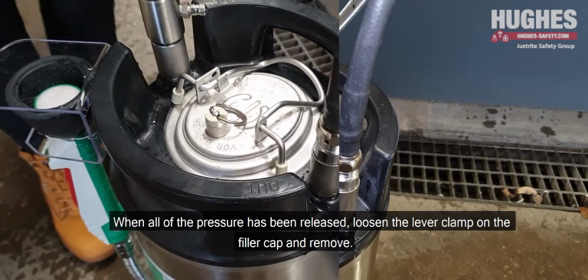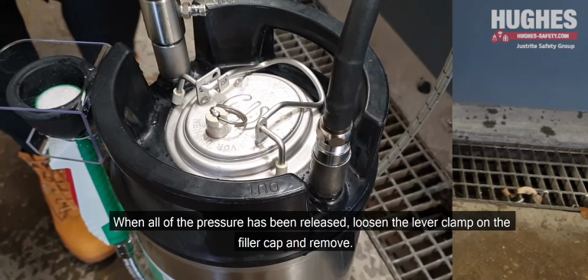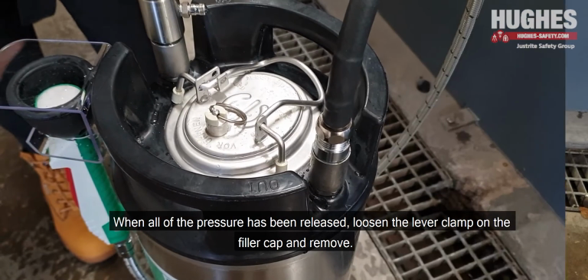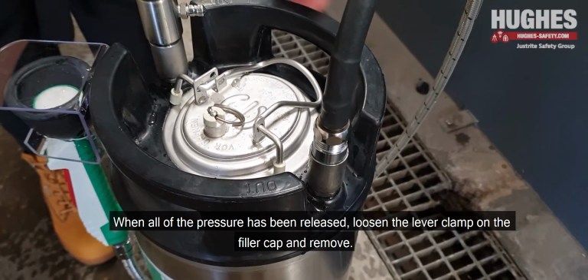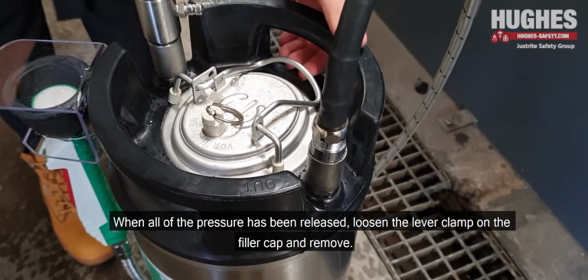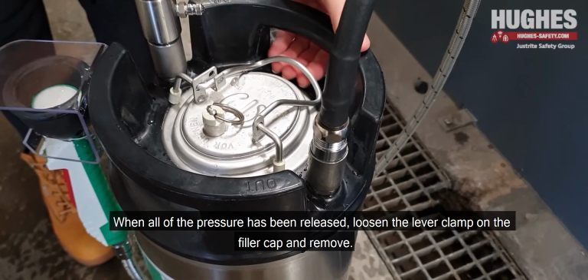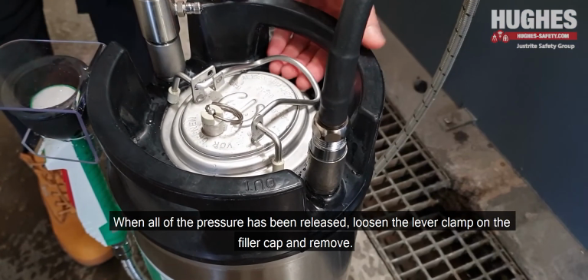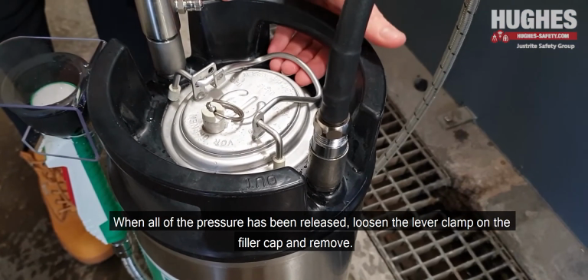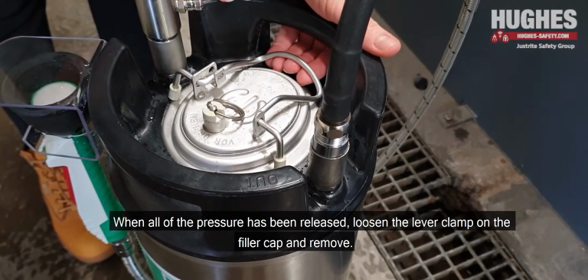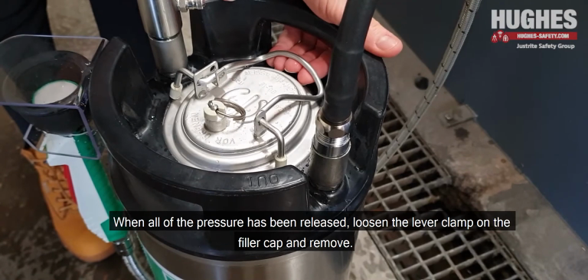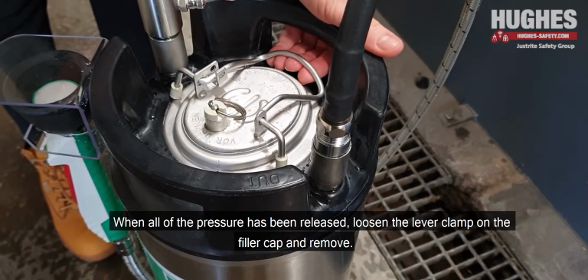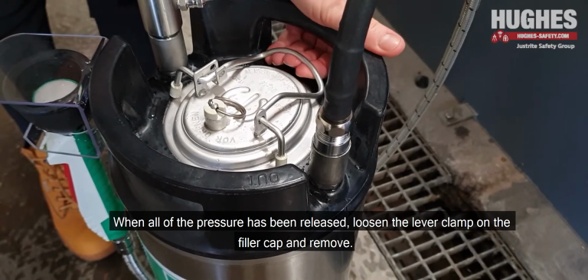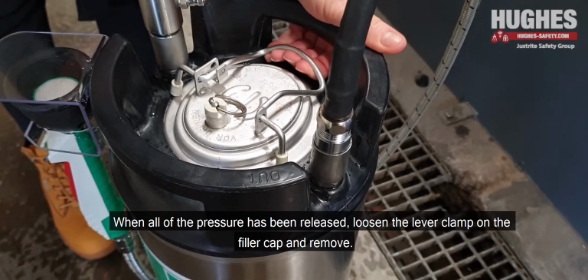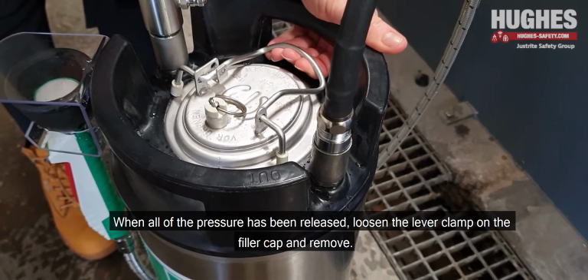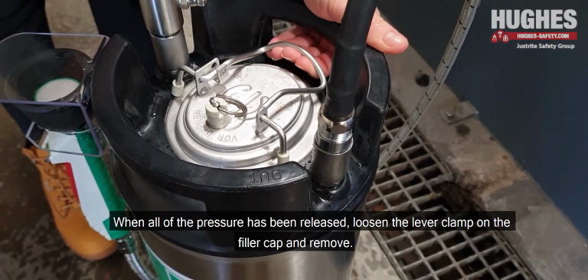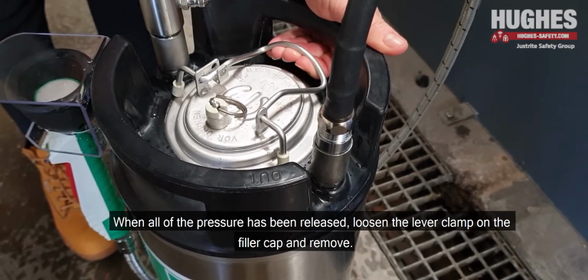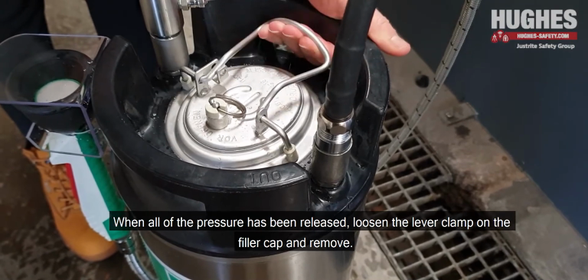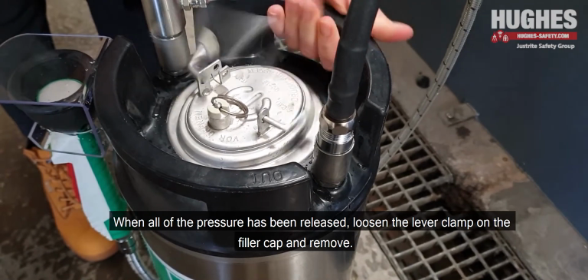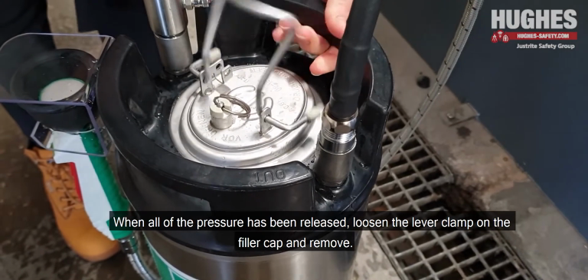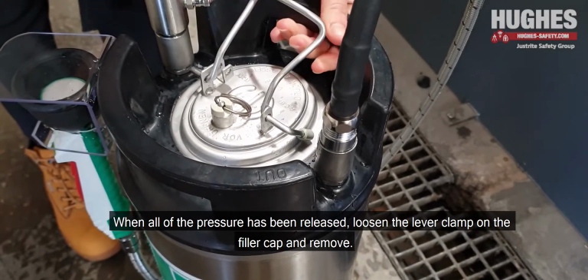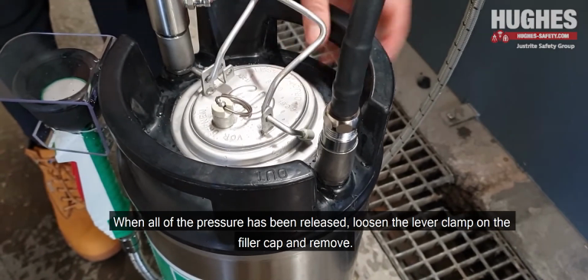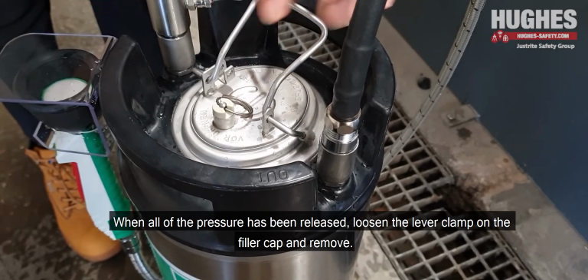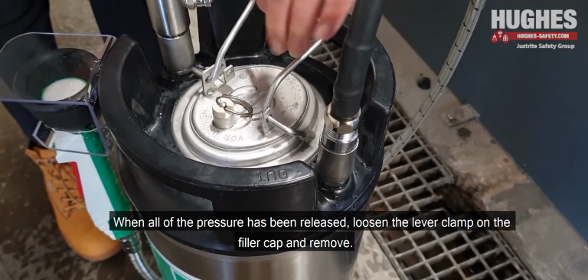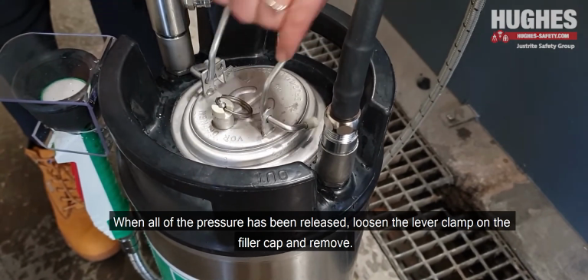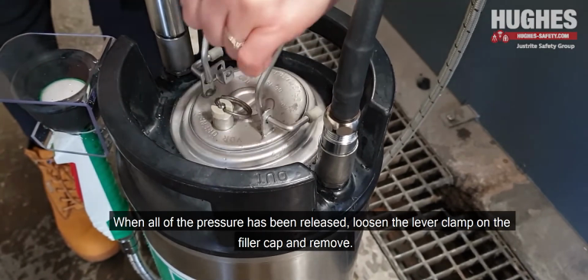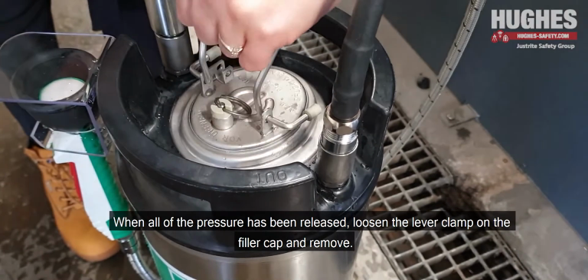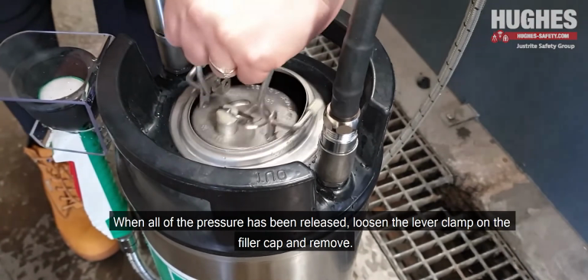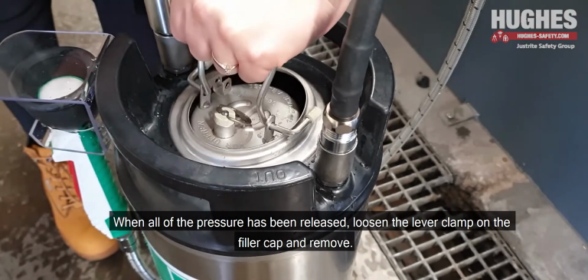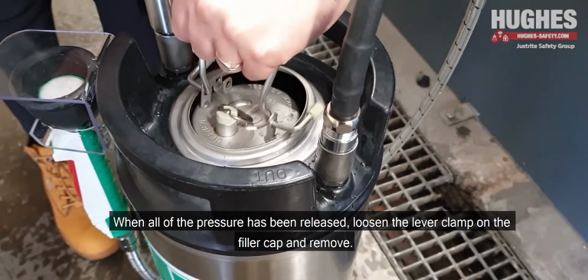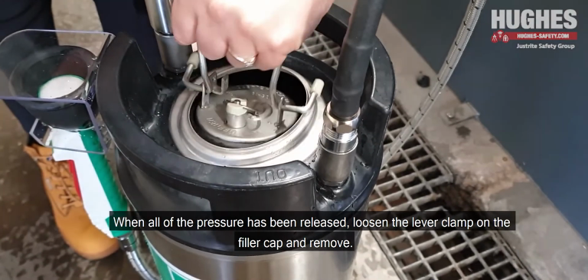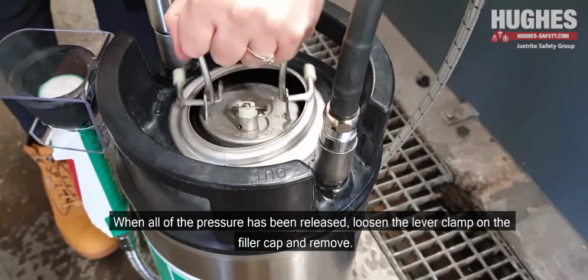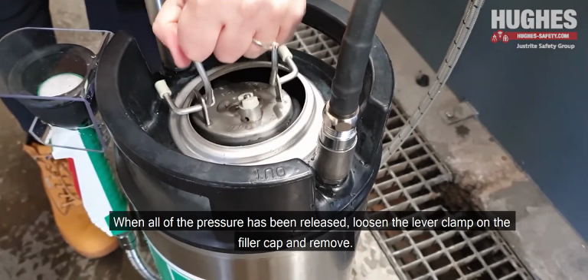When all of the pressure has been released, loosen the lever clamp on the filler cap and remove.